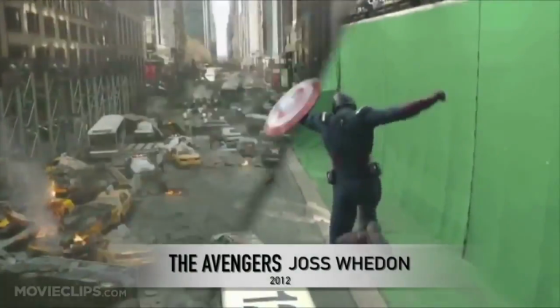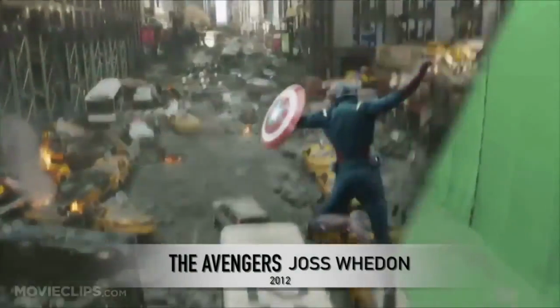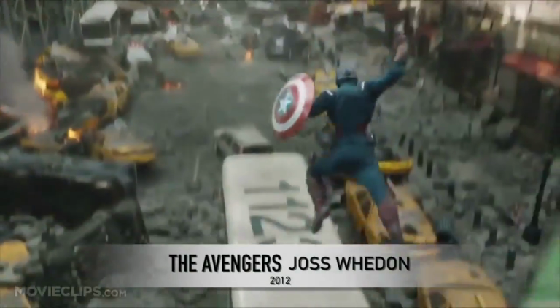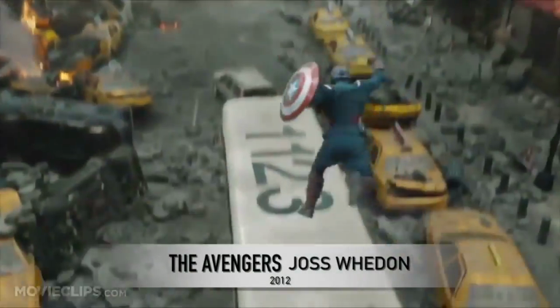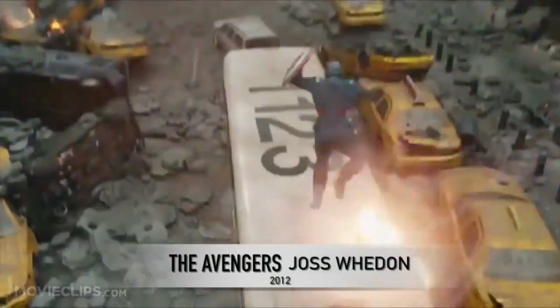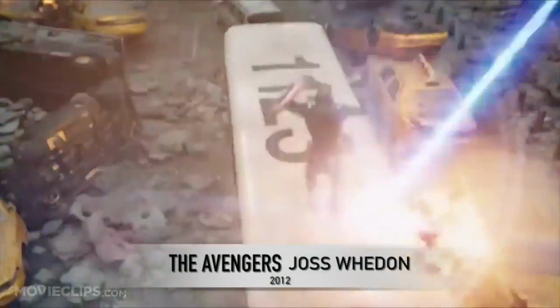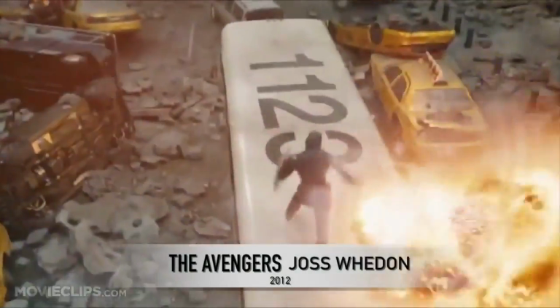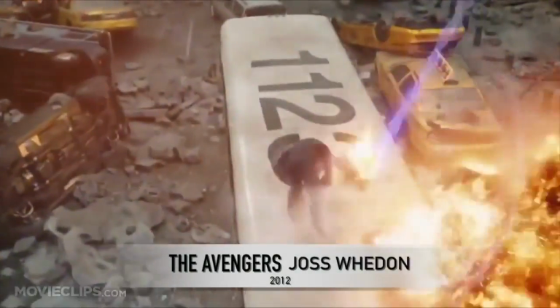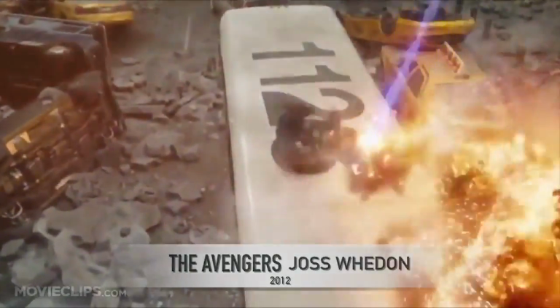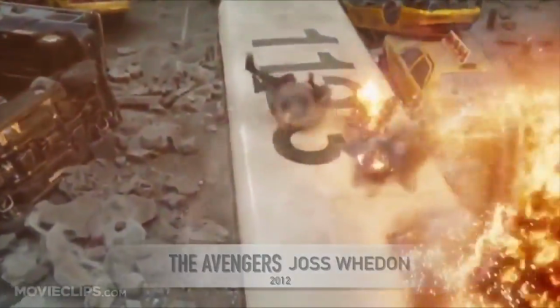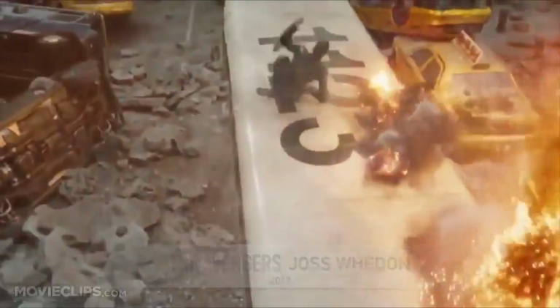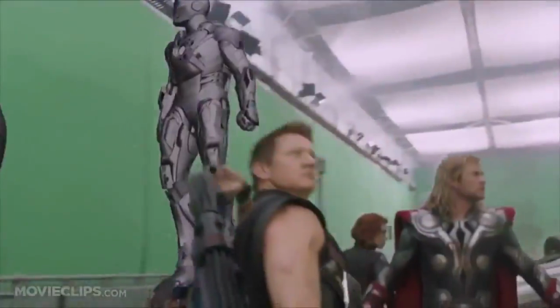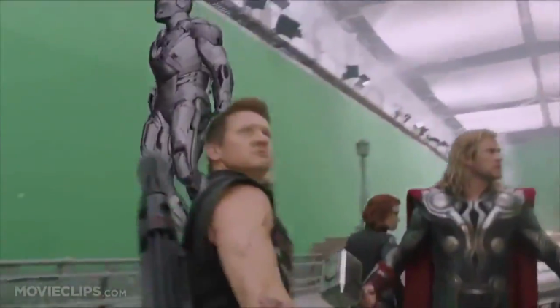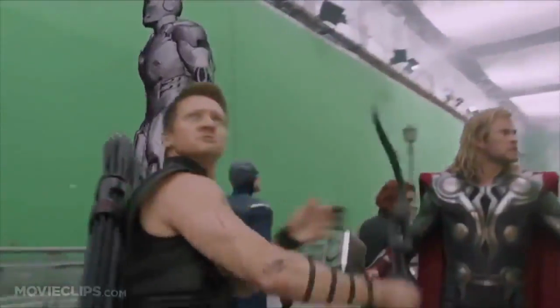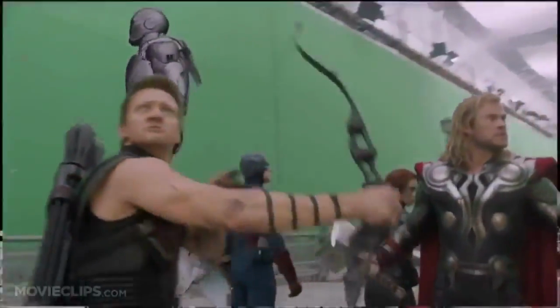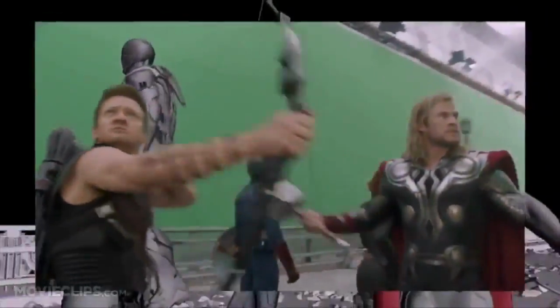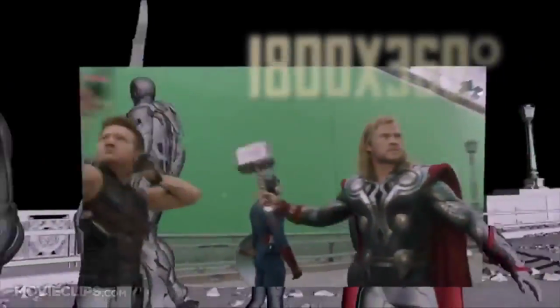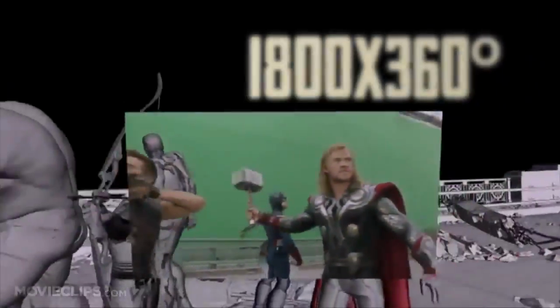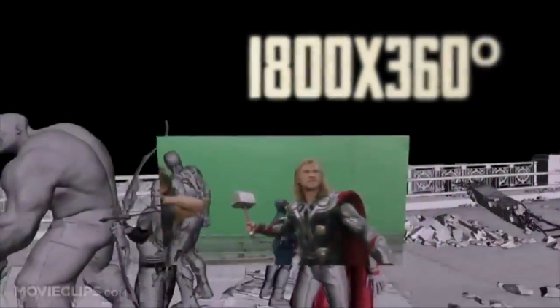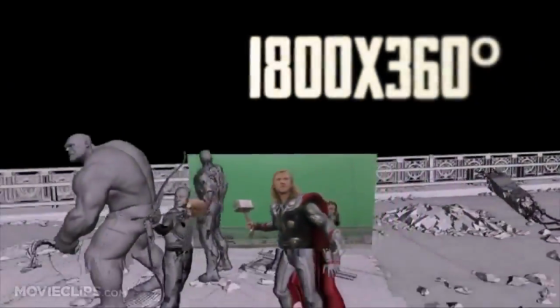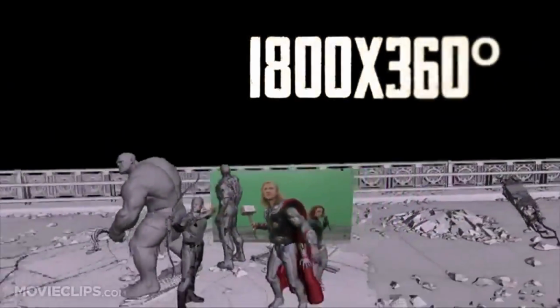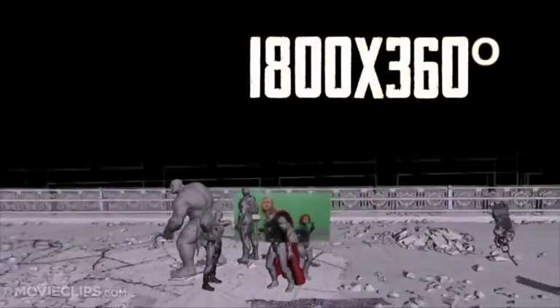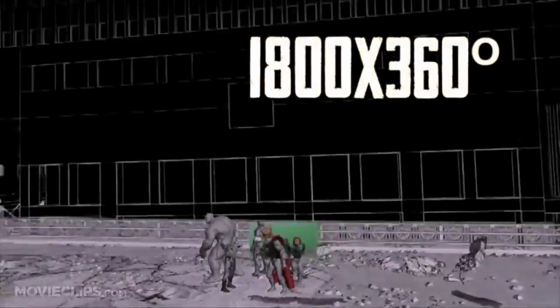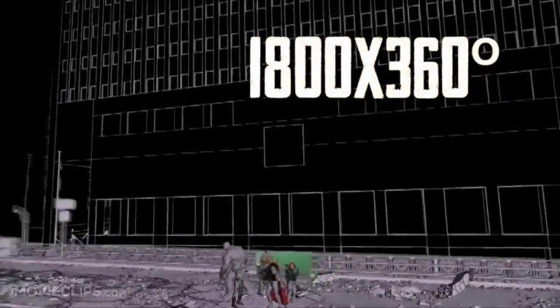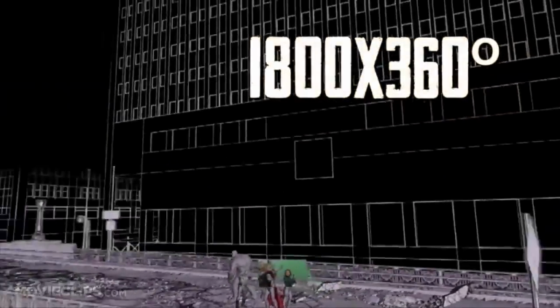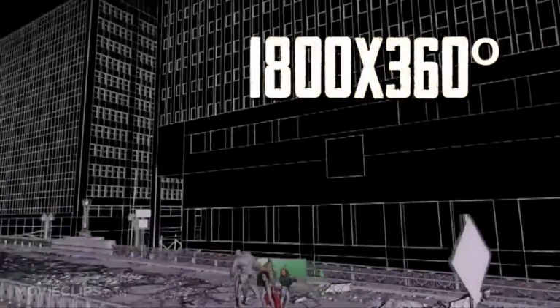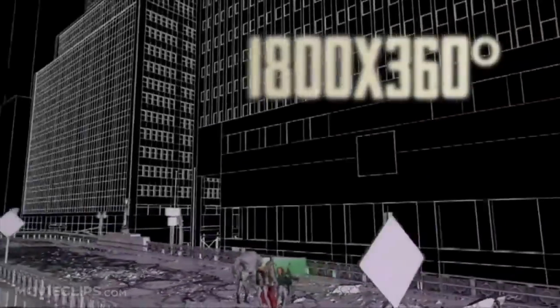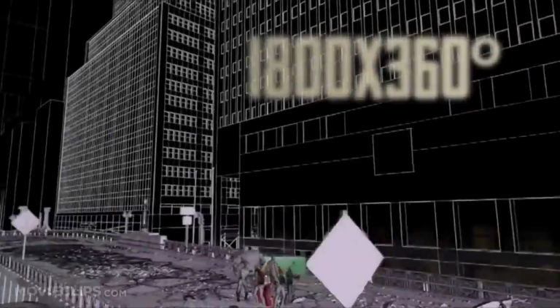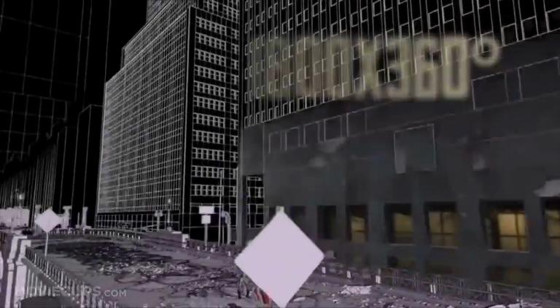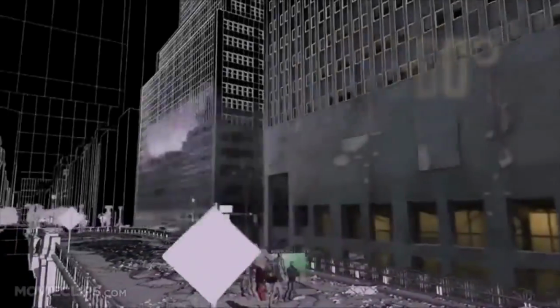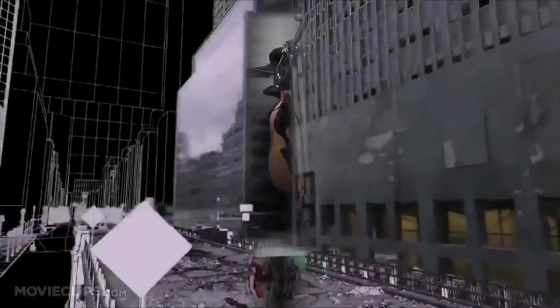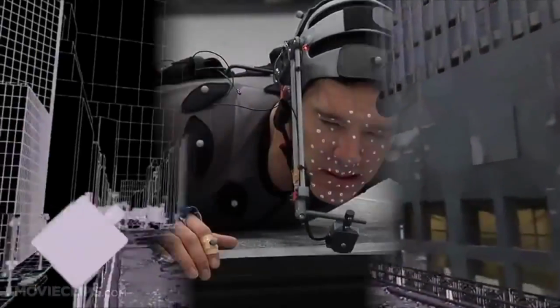For the Avengers, 10 city blocks by 4 blocks were digitally recreated, with the team shooting 1800 by 360 degree pano spheres of New York.